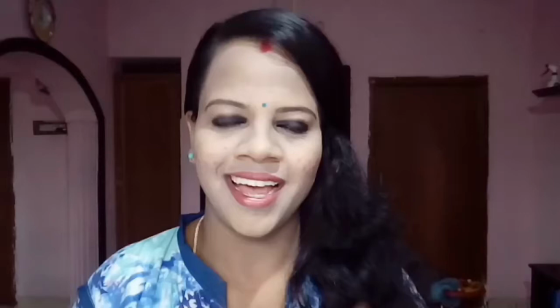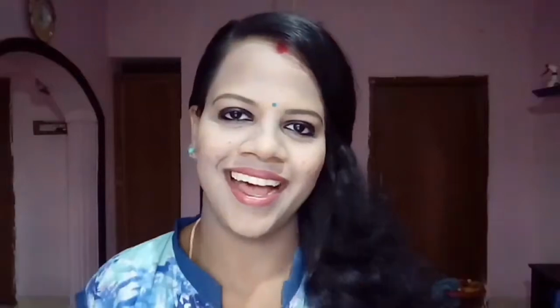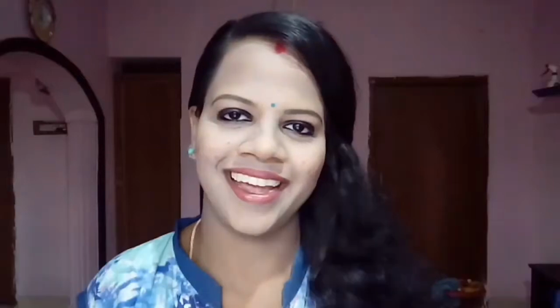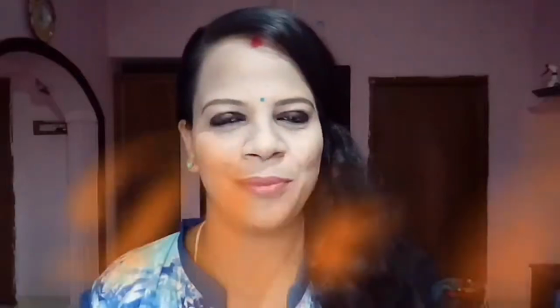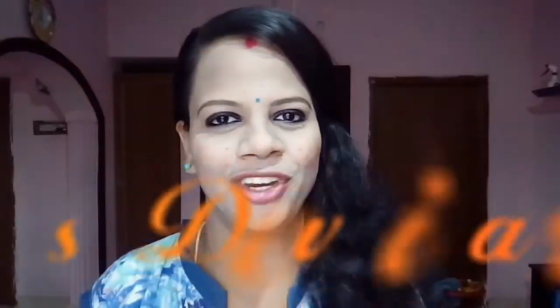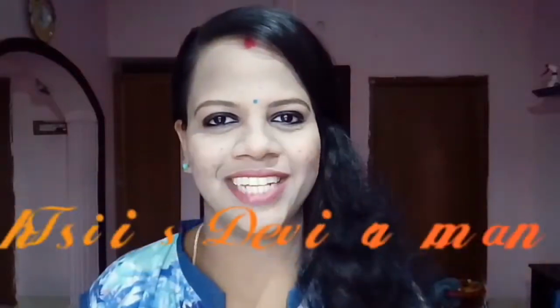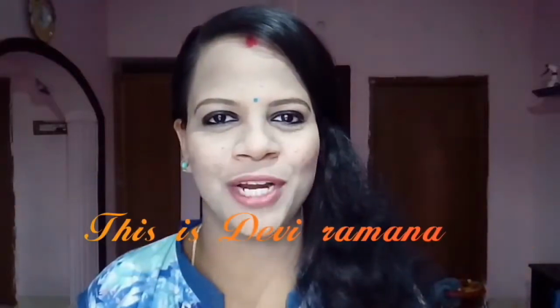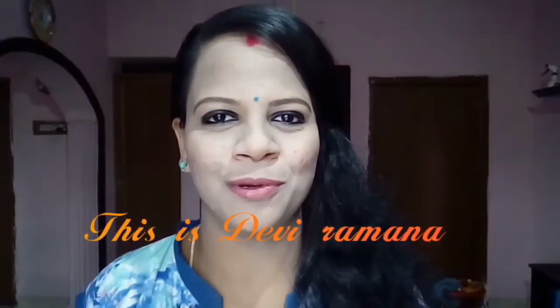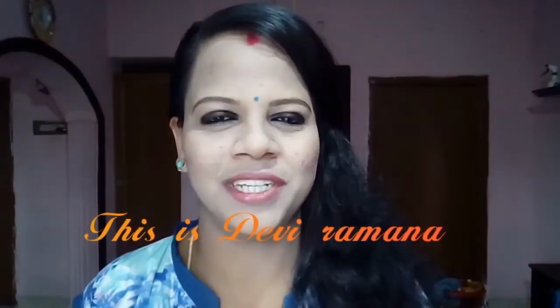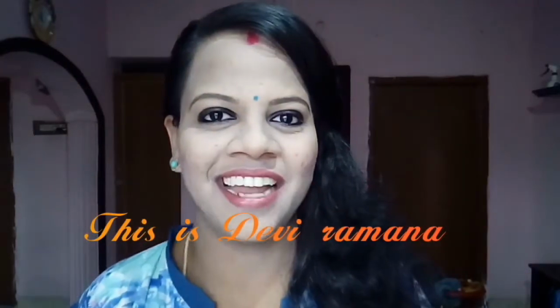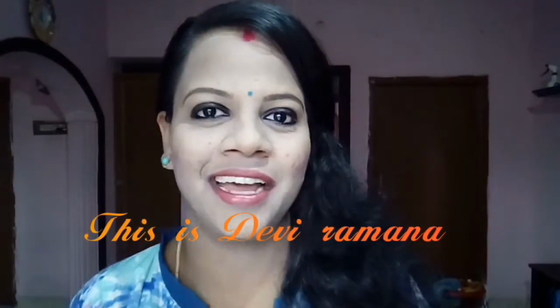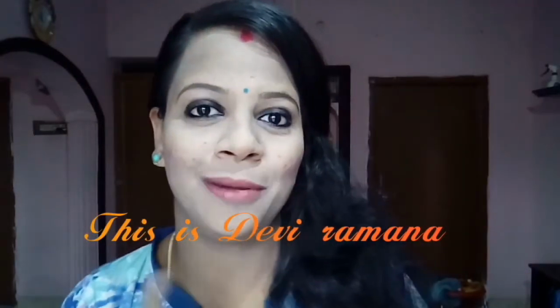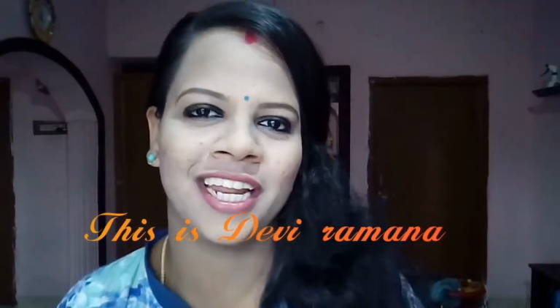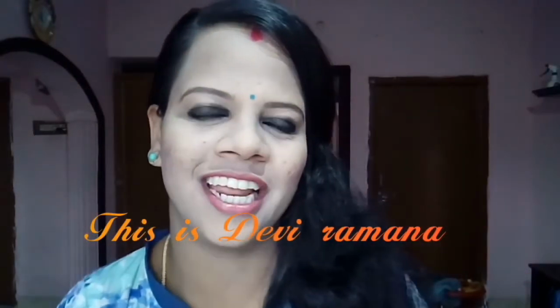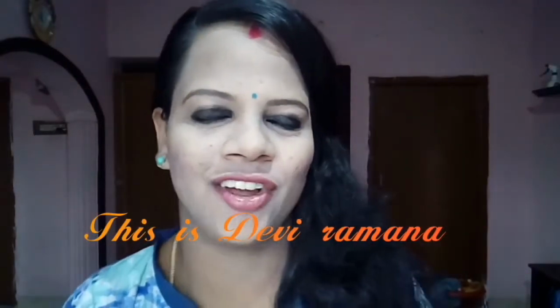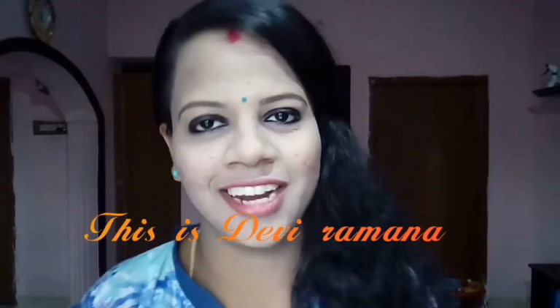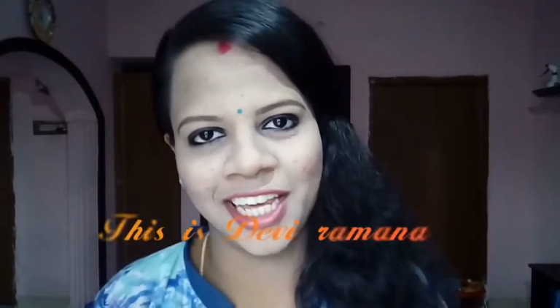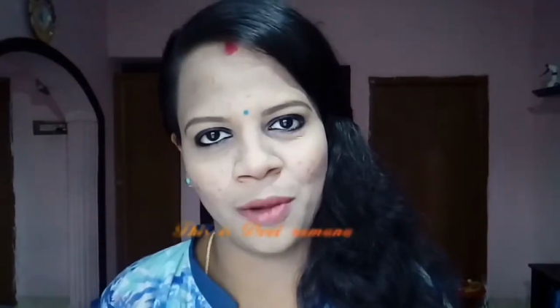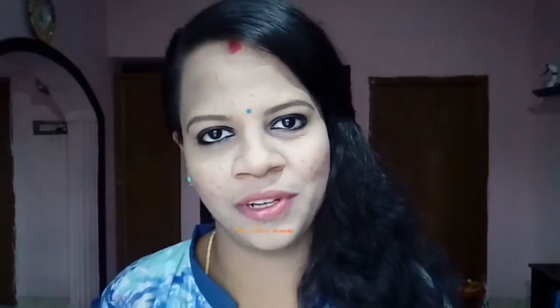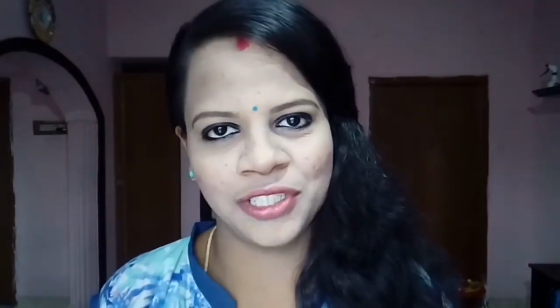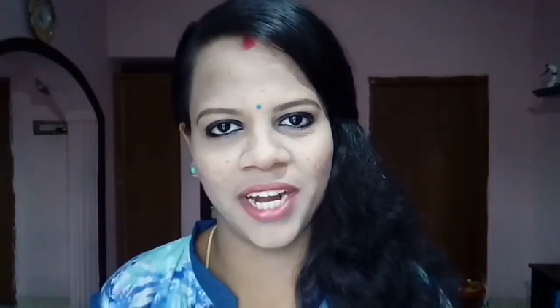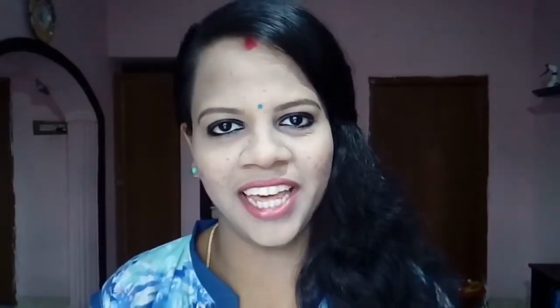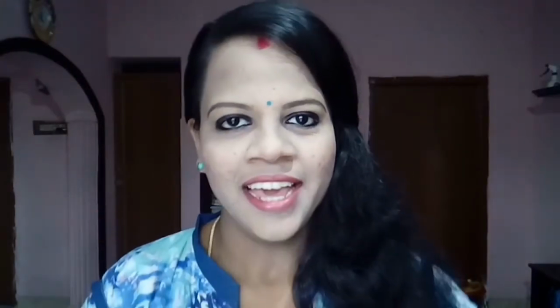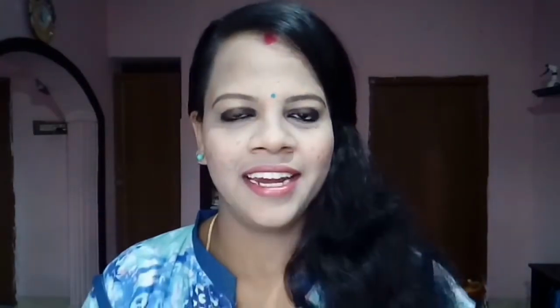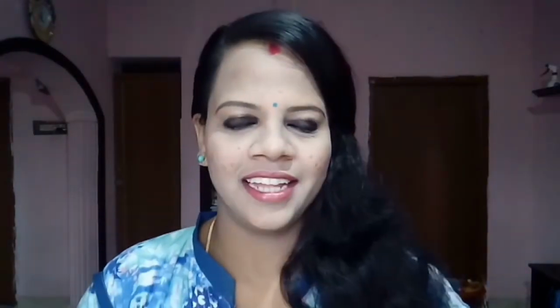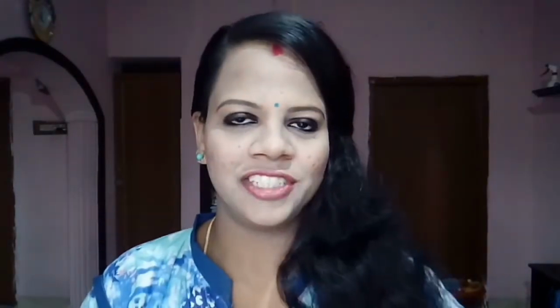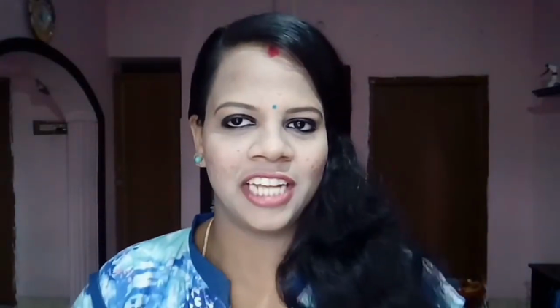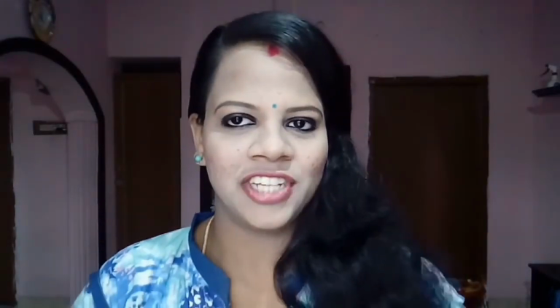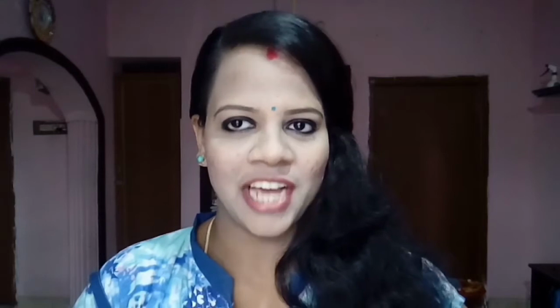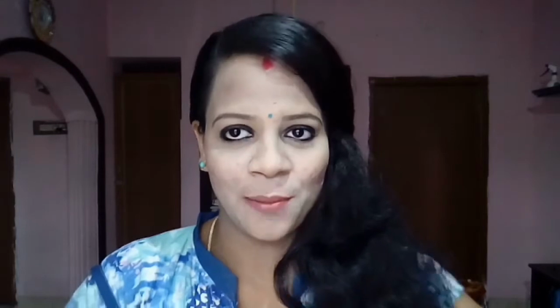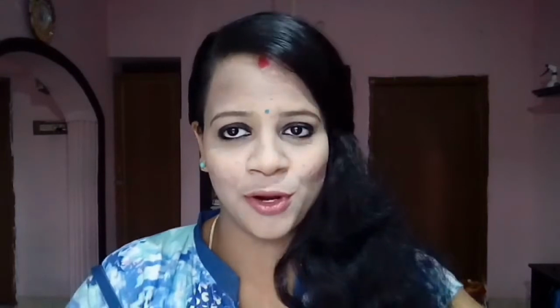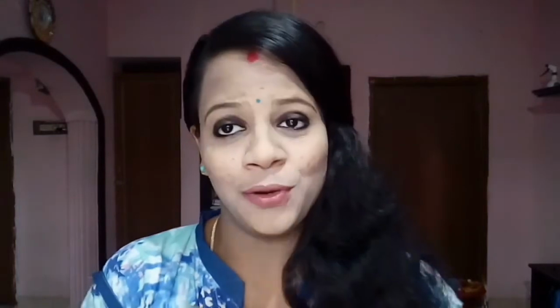Hi beauties! Welcome to my channel! You are in the comments — I love making videos for some of you, I appreciate you very much.